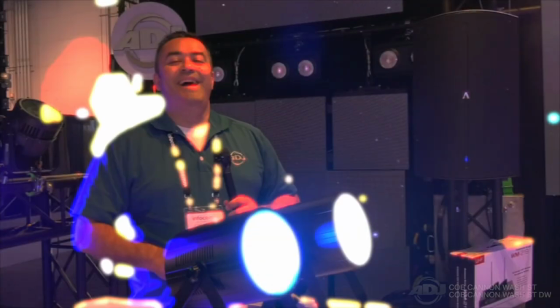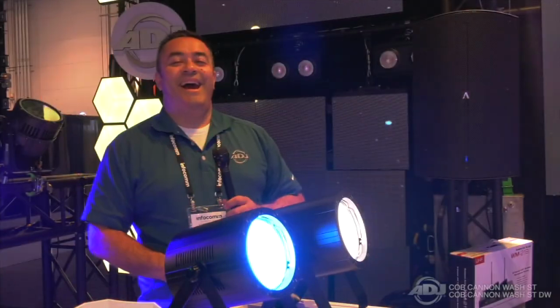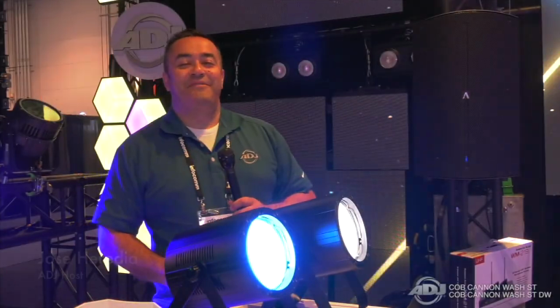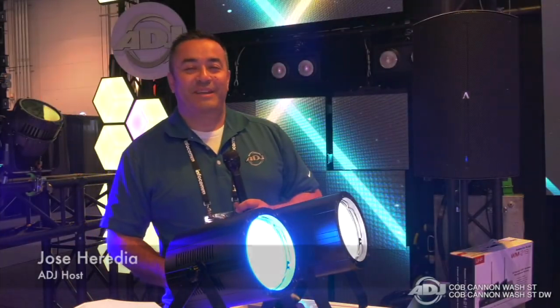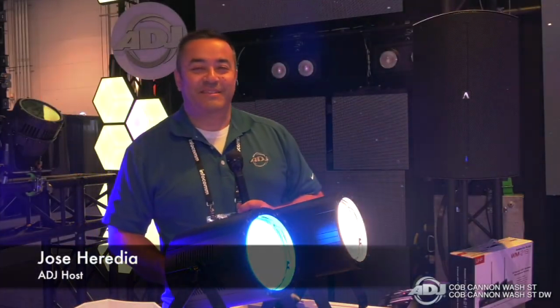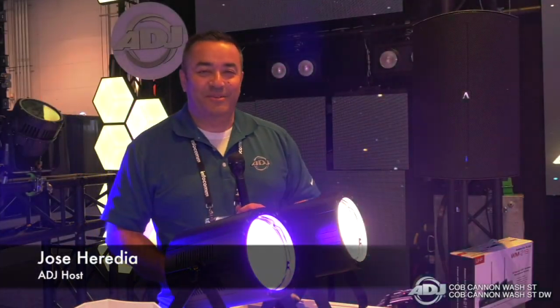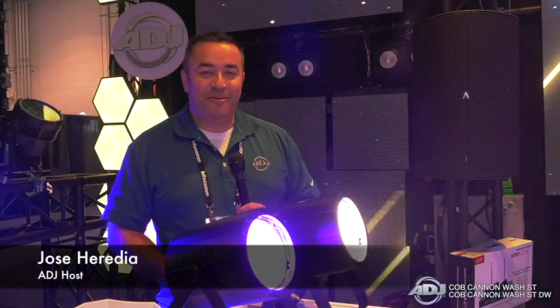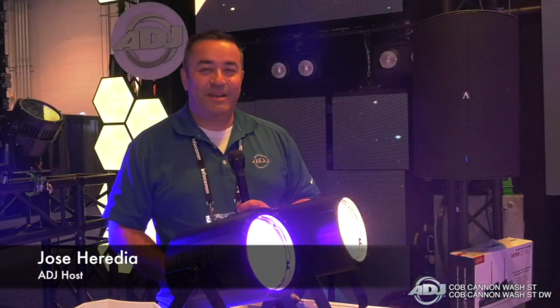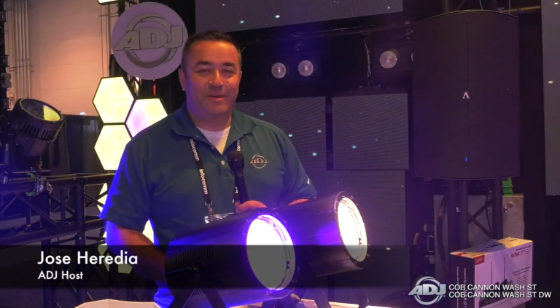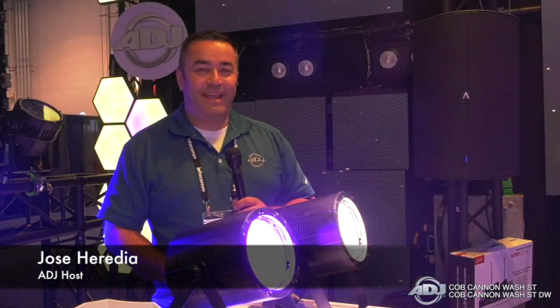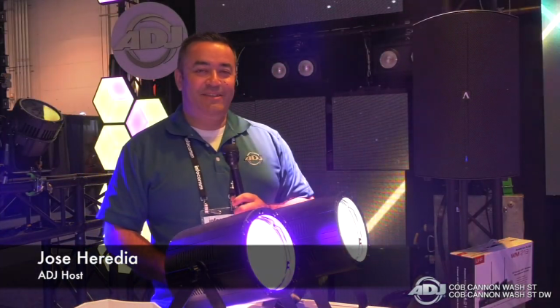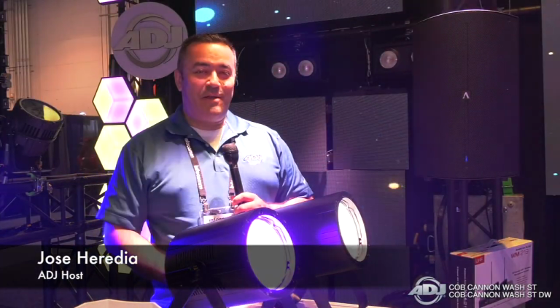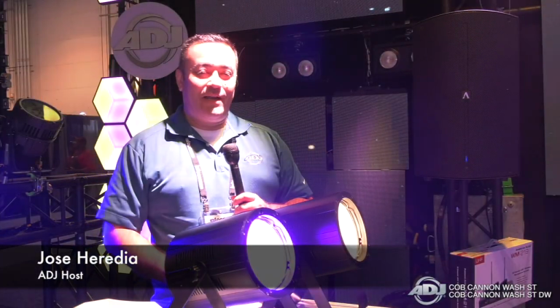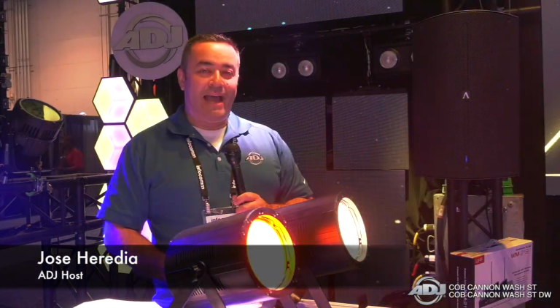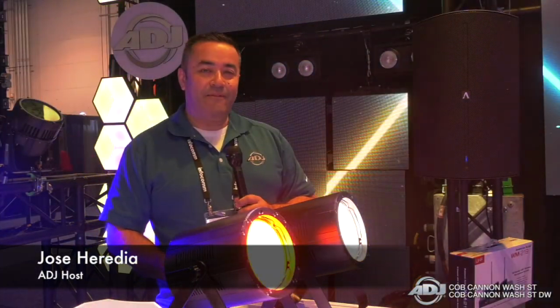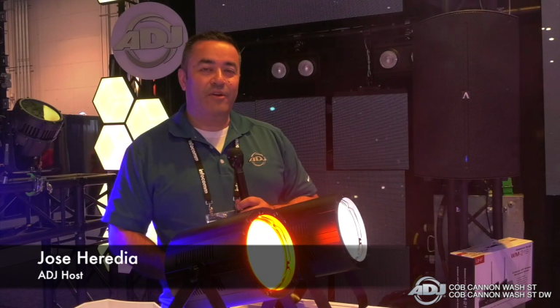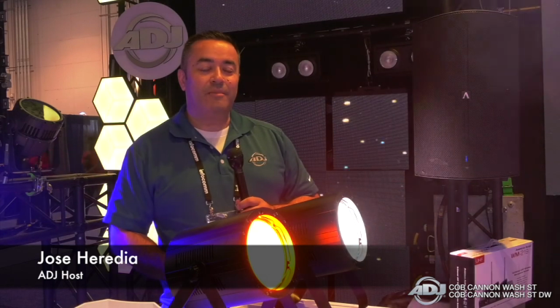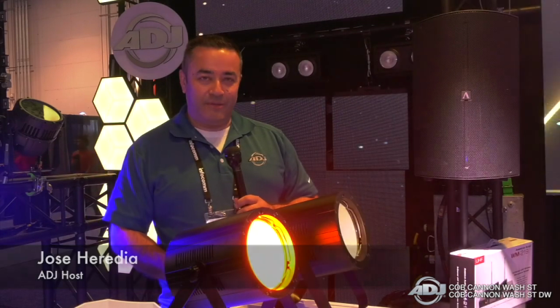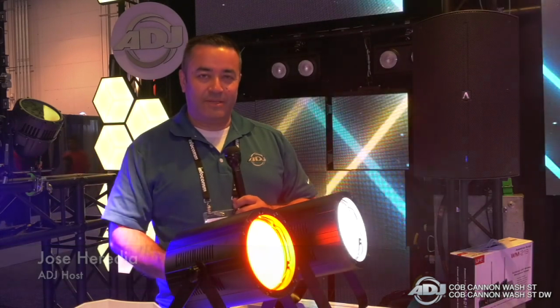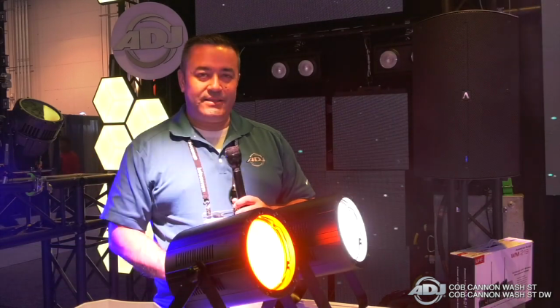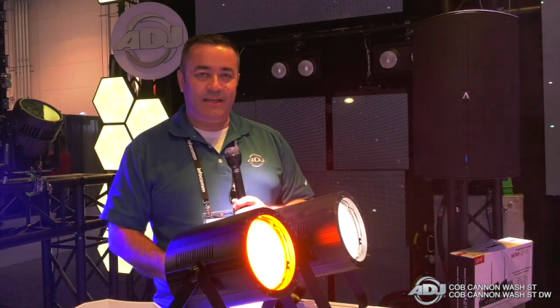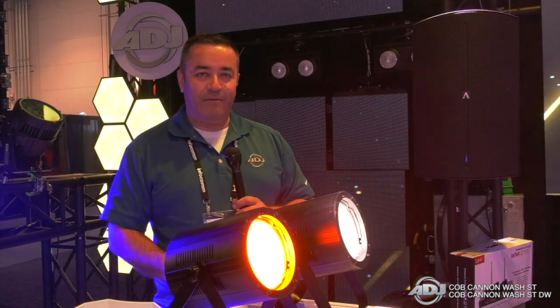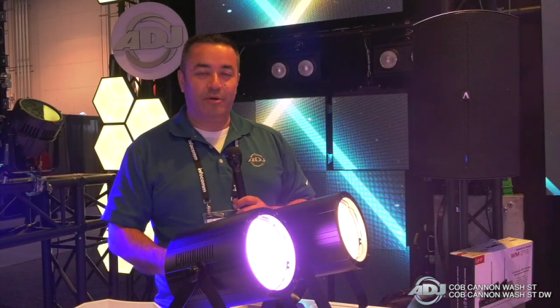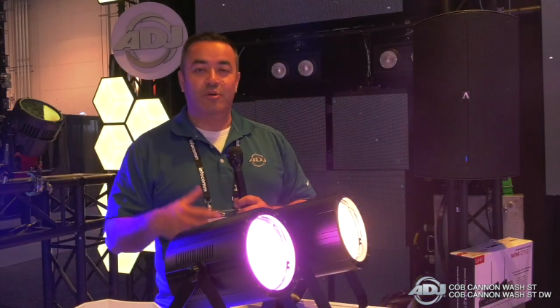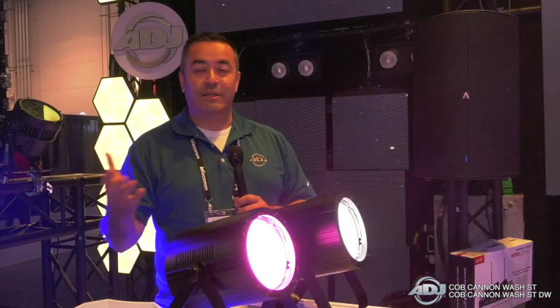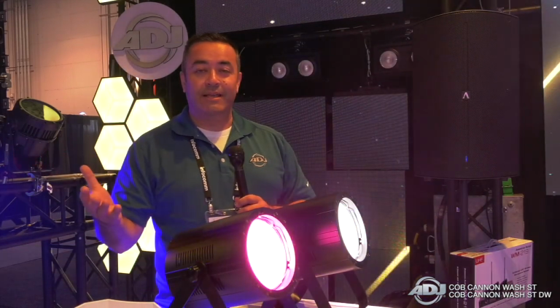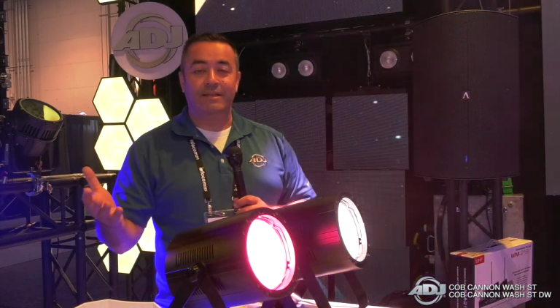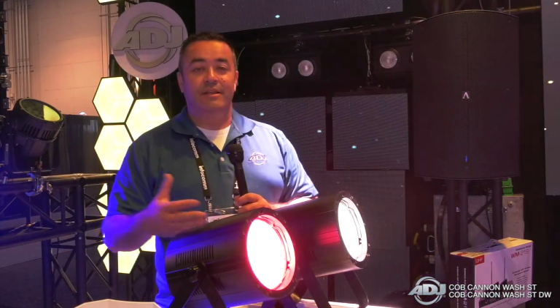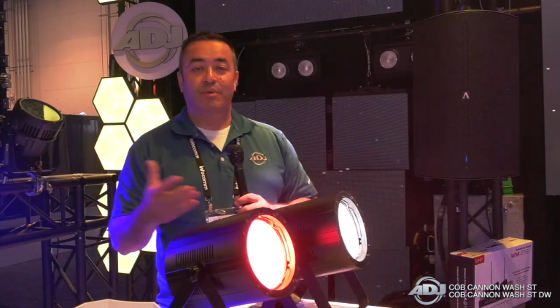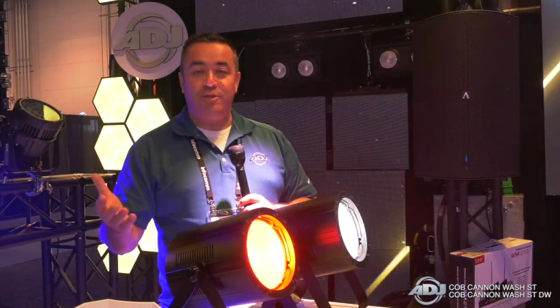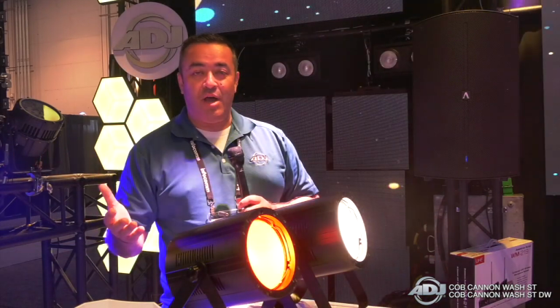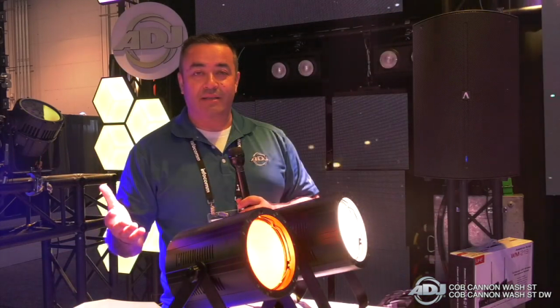Hi everybody, this is Jose Heredia with ADJ. We're here at Infocom 2018 and we're showcasing some brand new products.